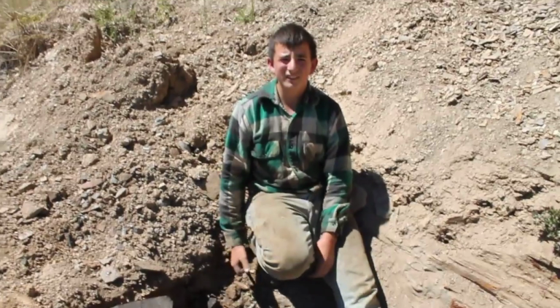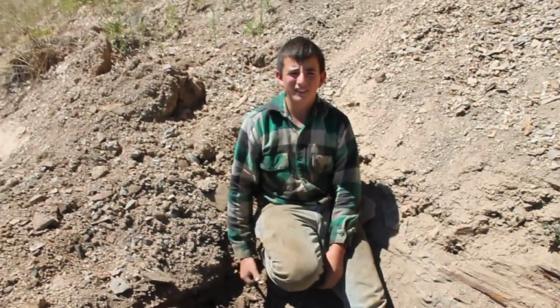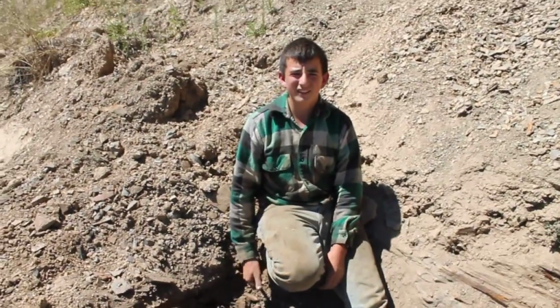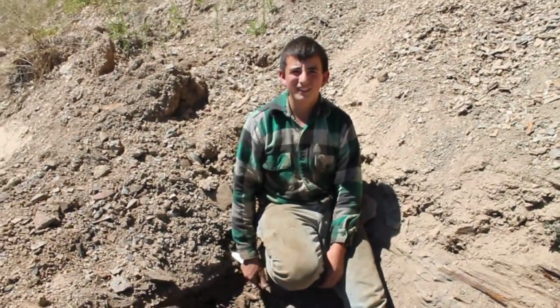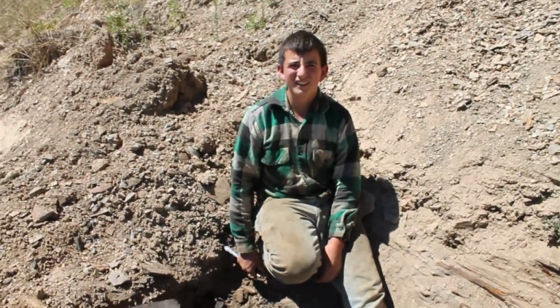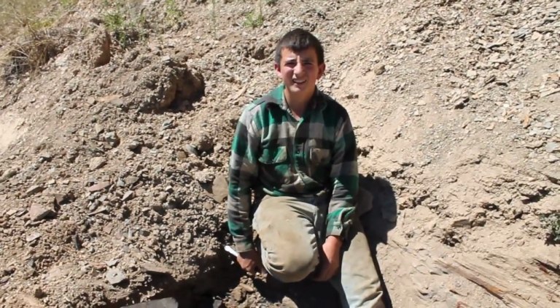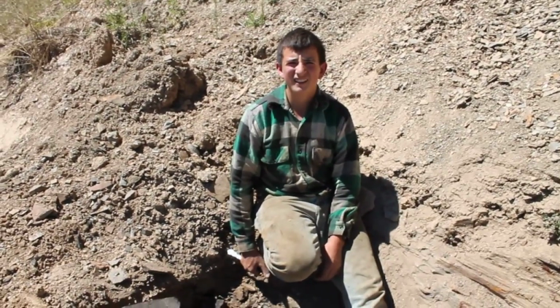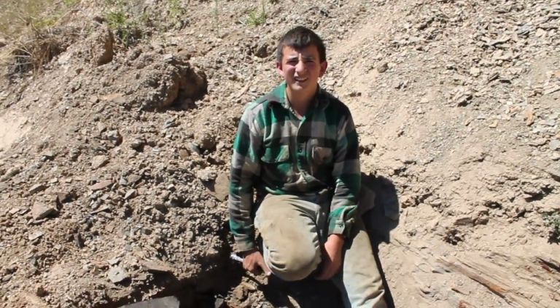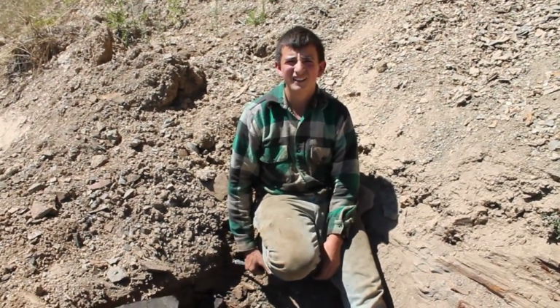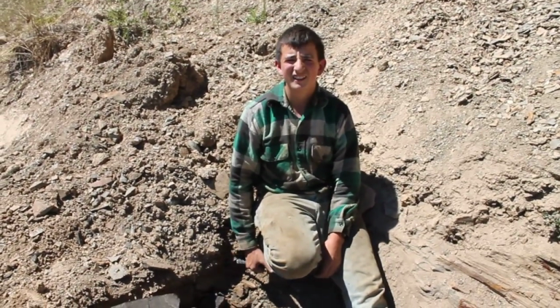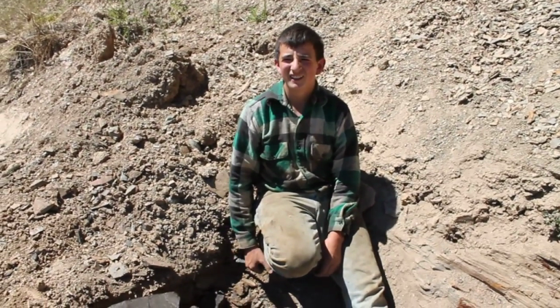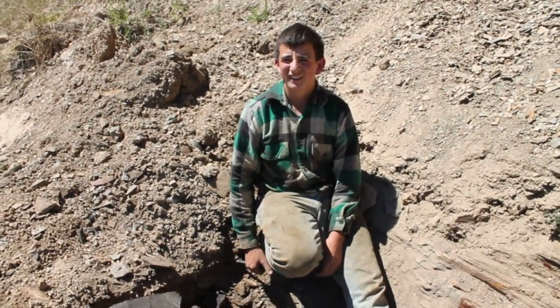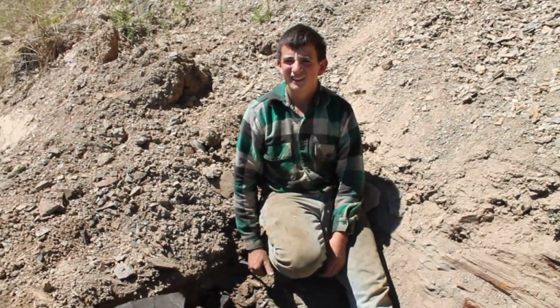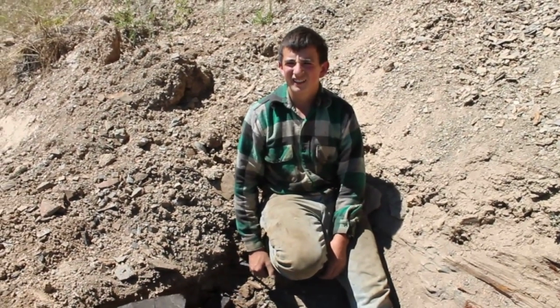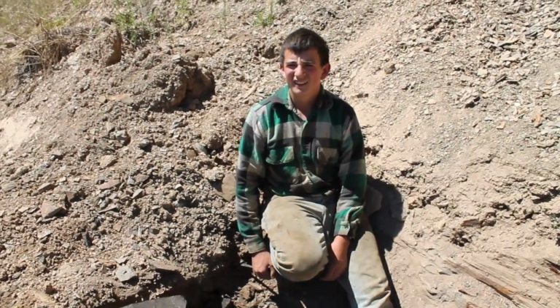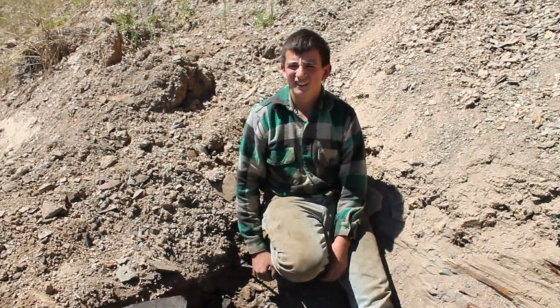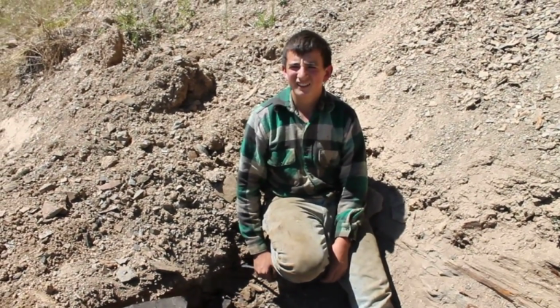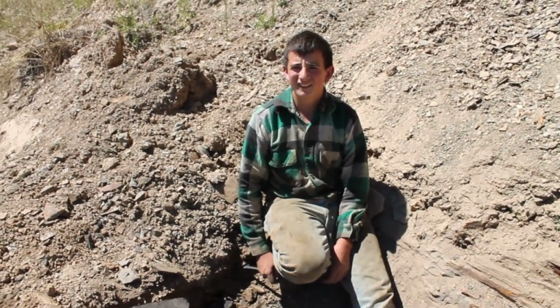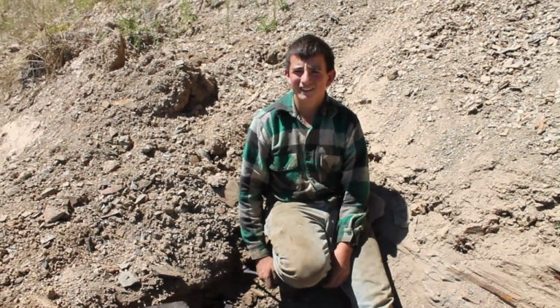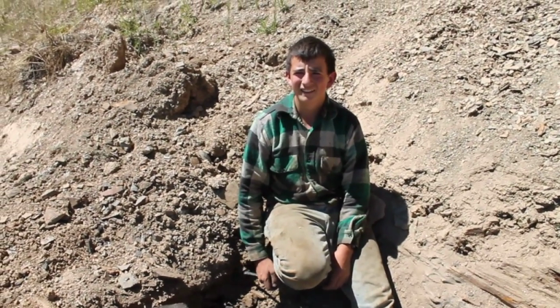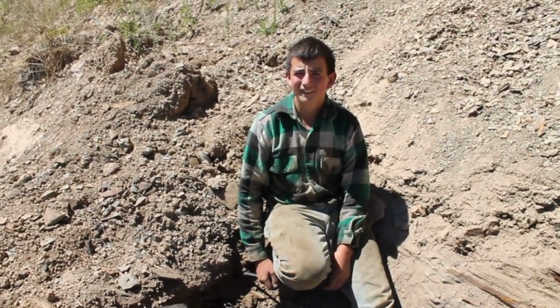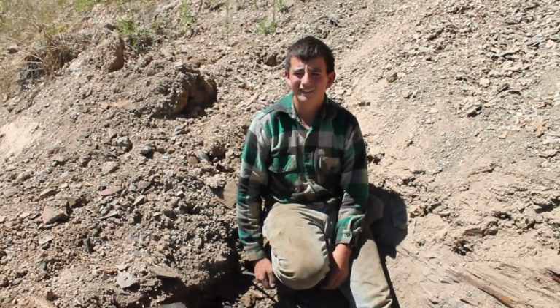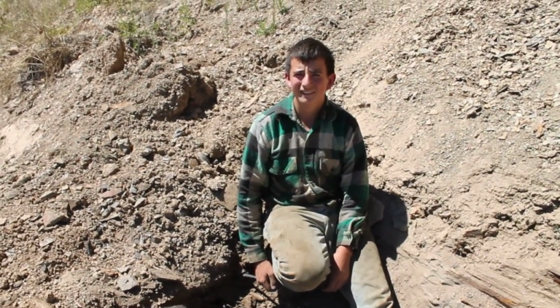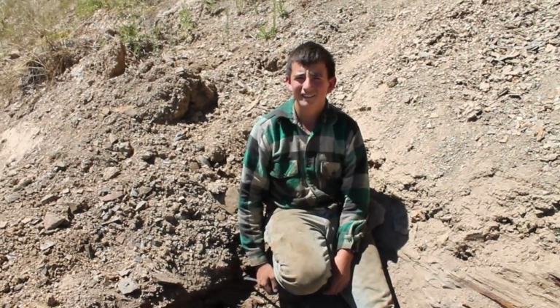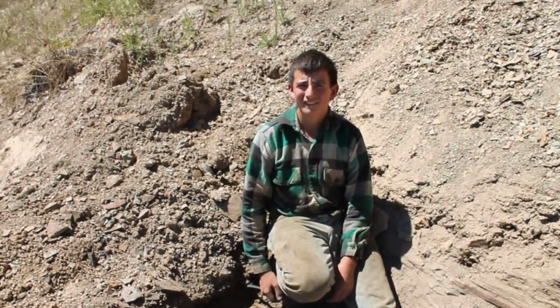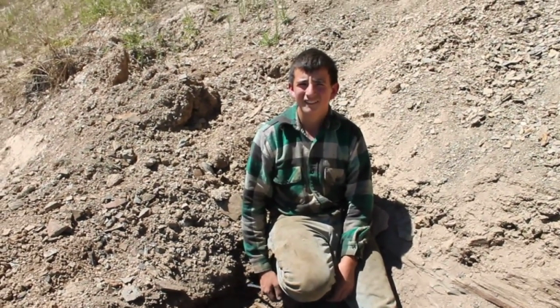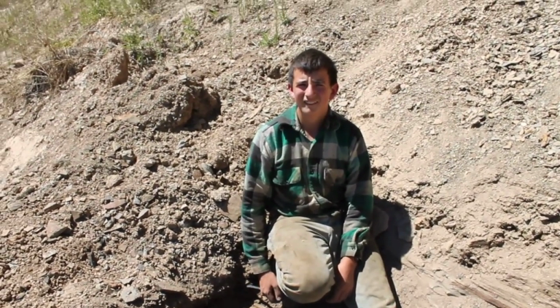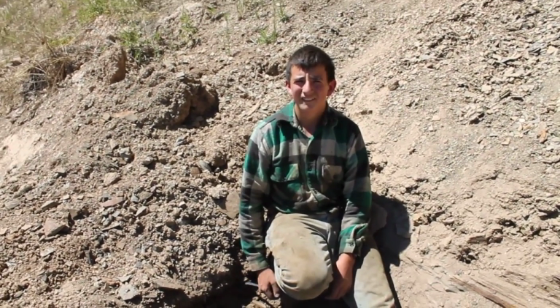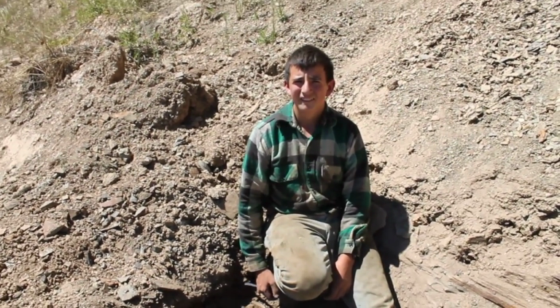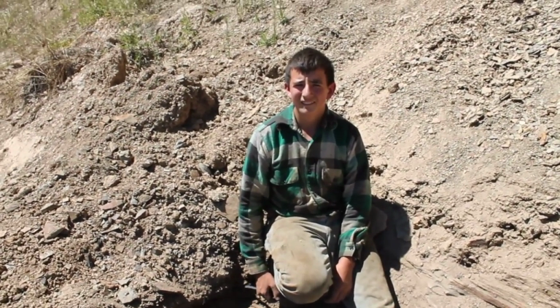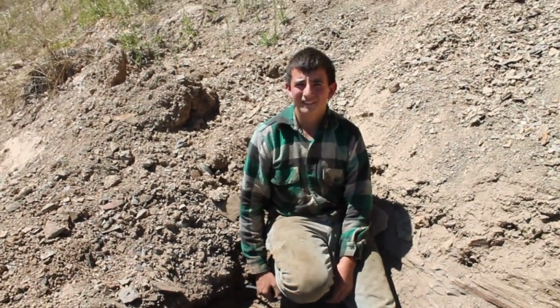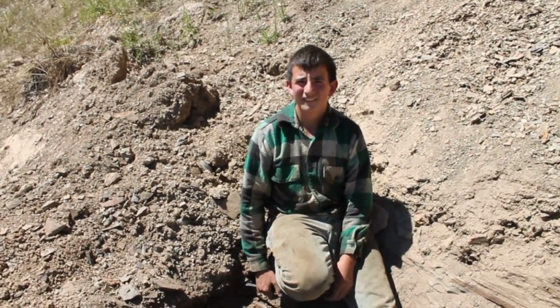Thank you, Riley Keenbaum at Fossil Bowl, south of Clarkia, Idaho. Thank you very much.